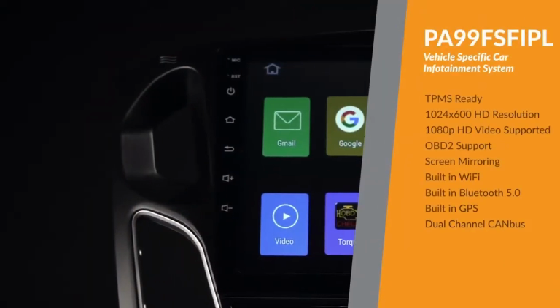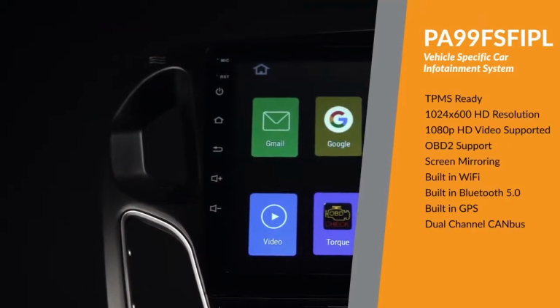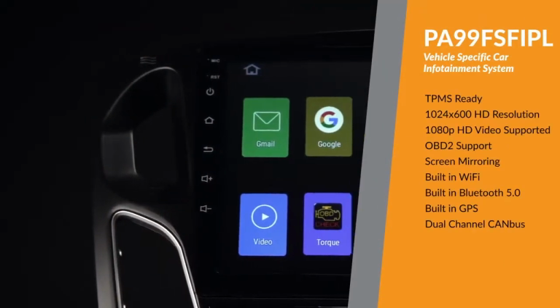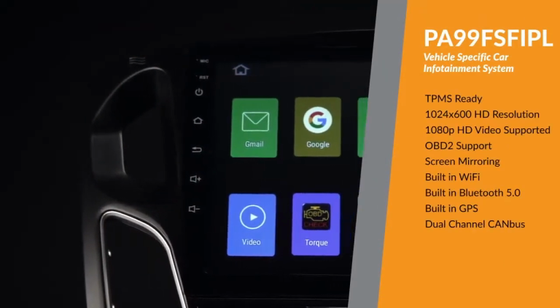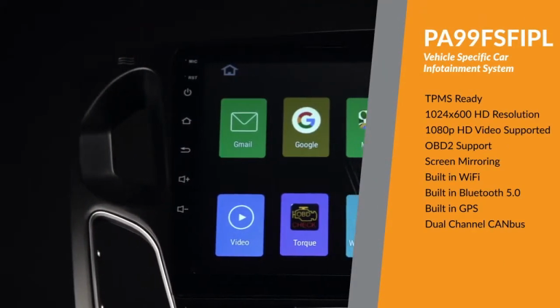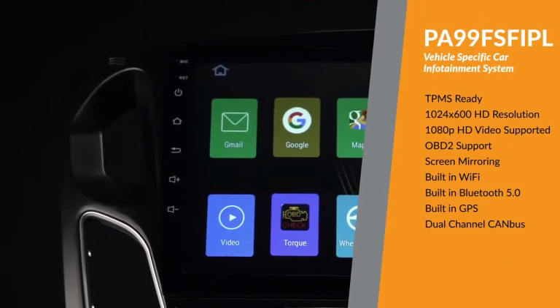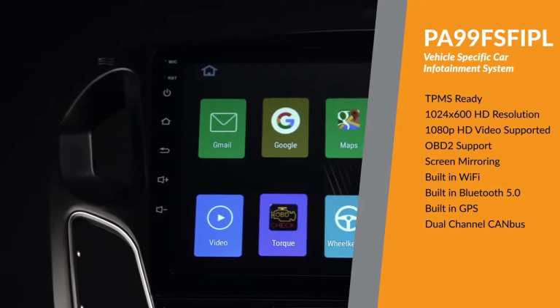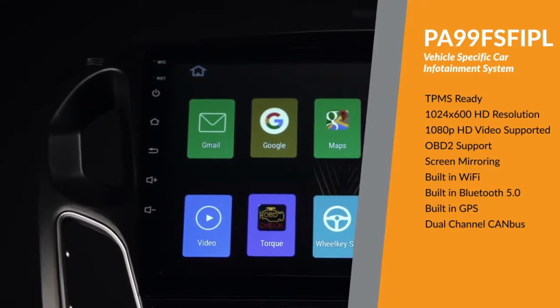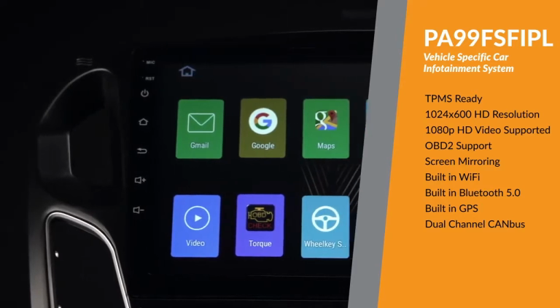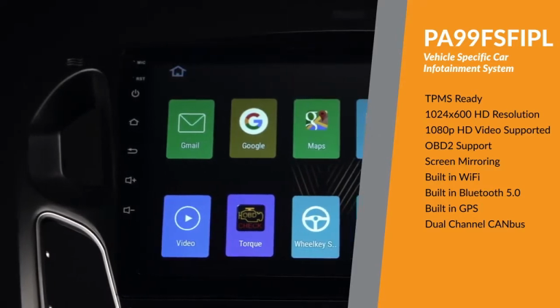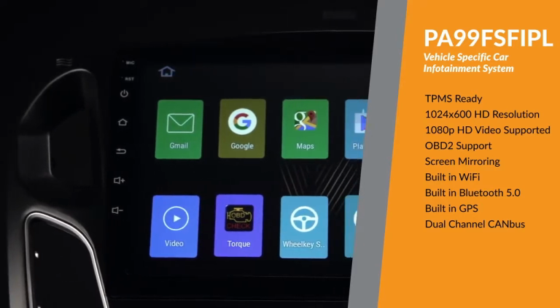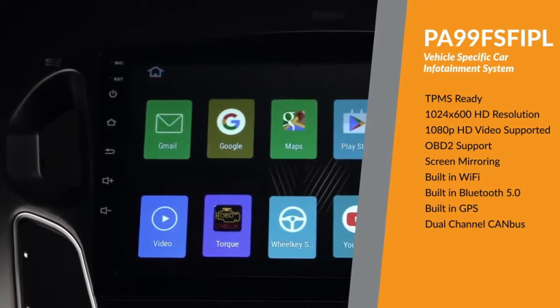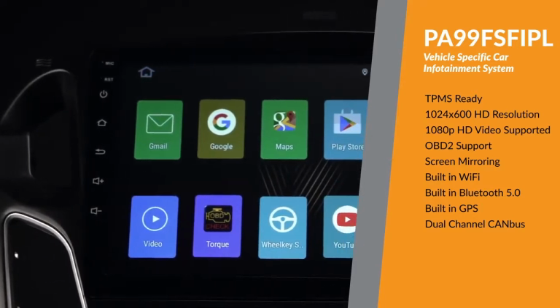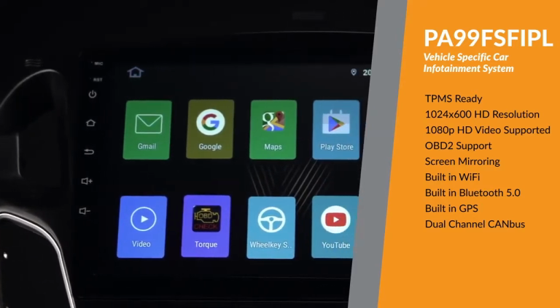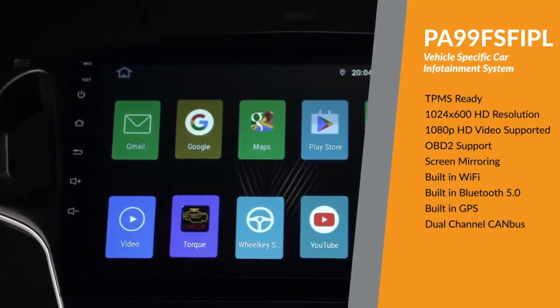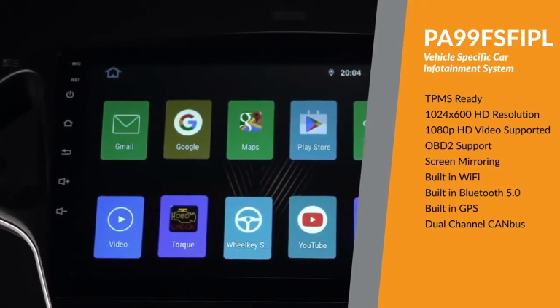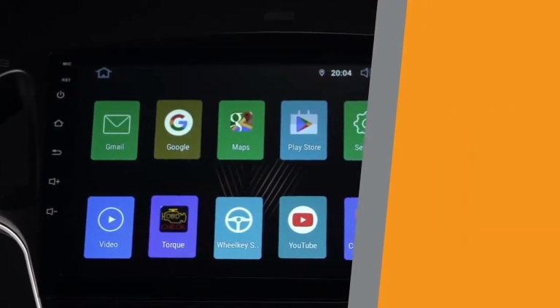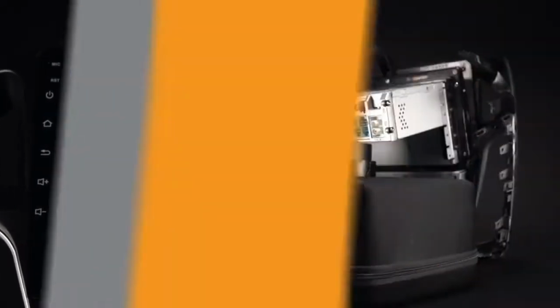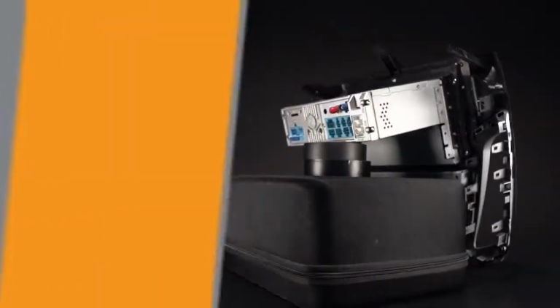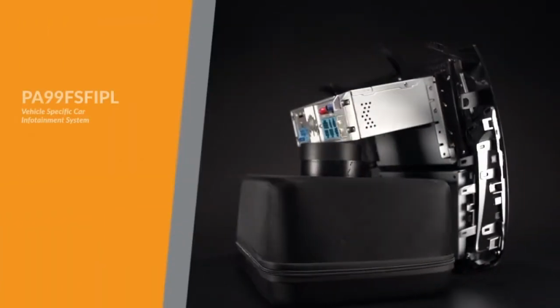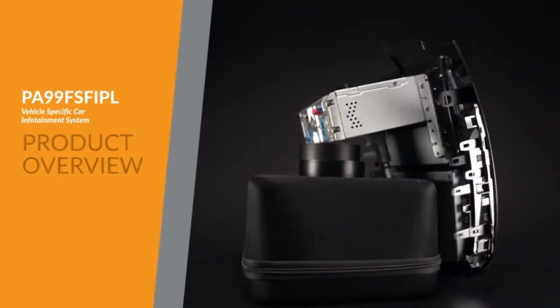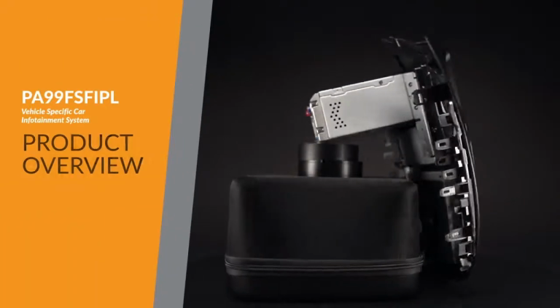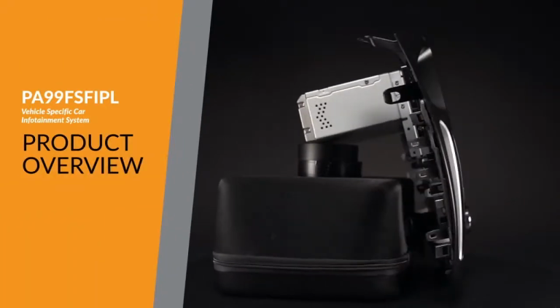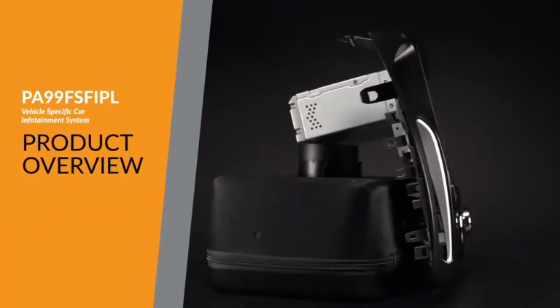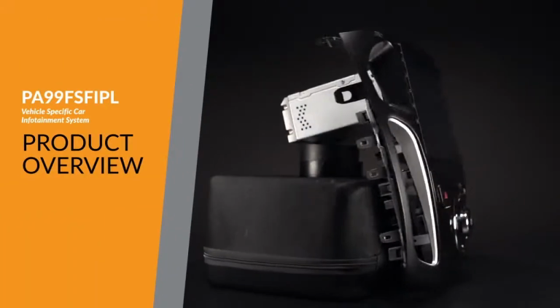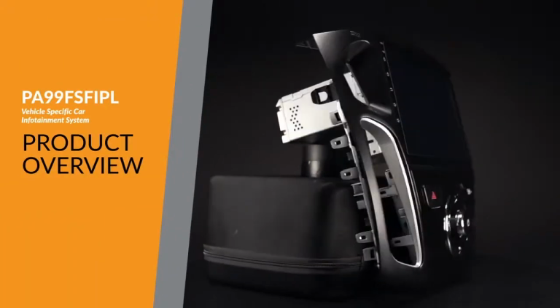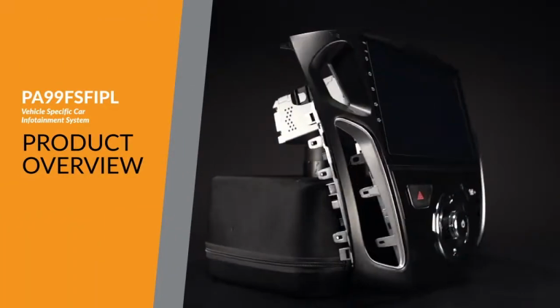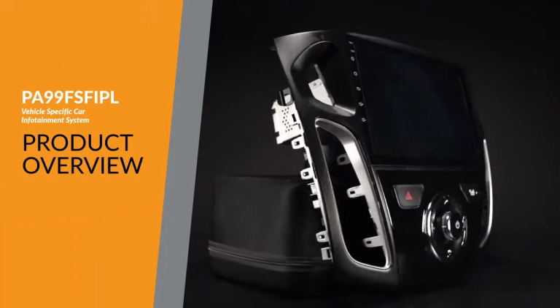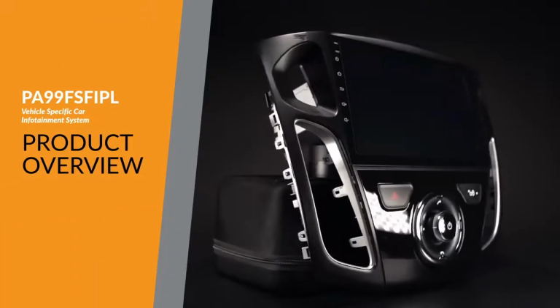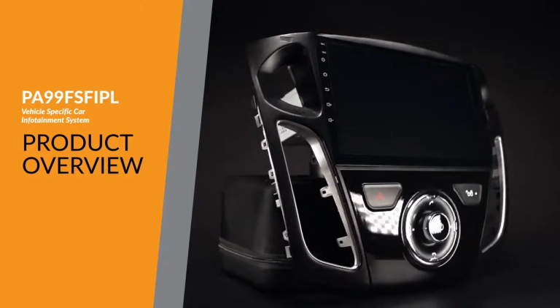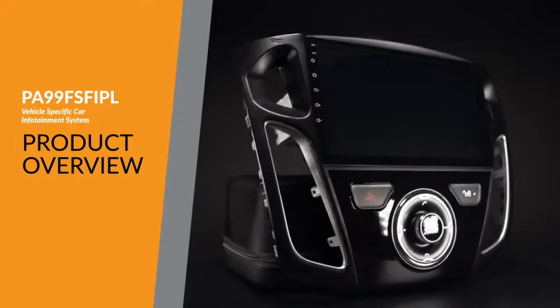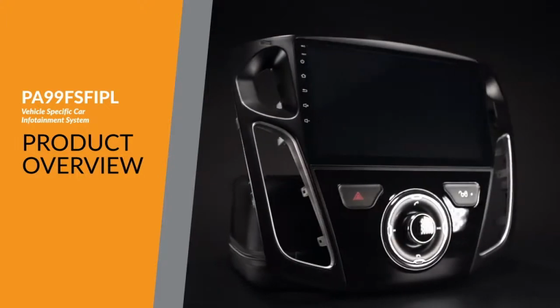The Xtron's PA99FSF IPL offers an experience unlike any other on a car stereo.